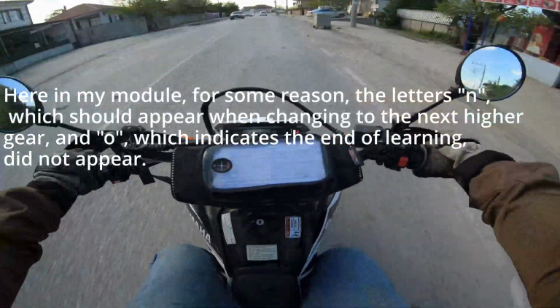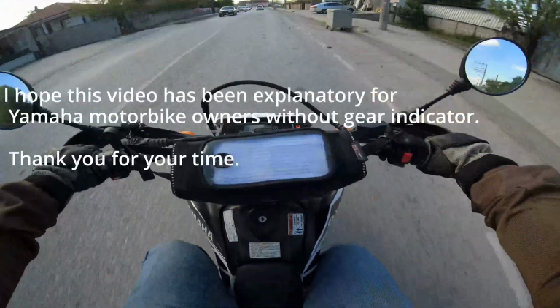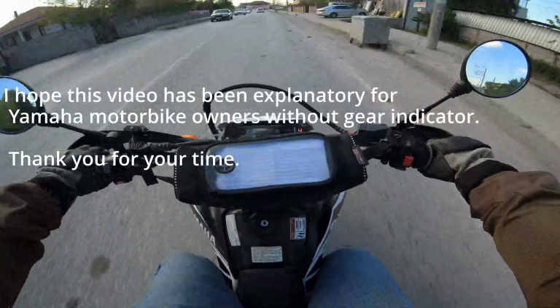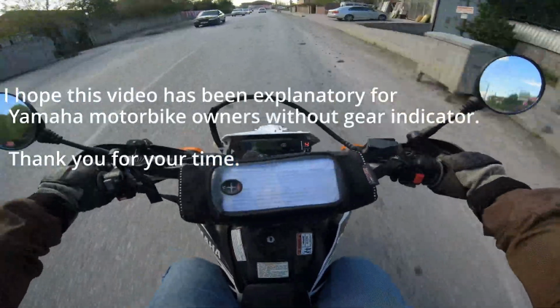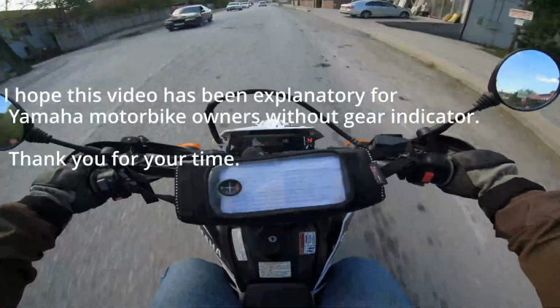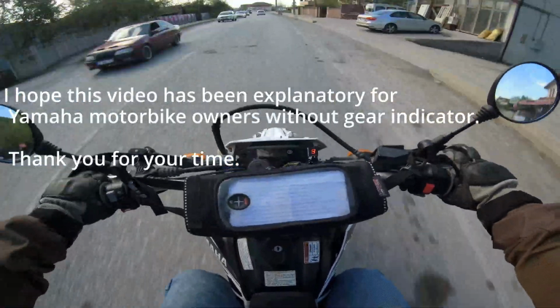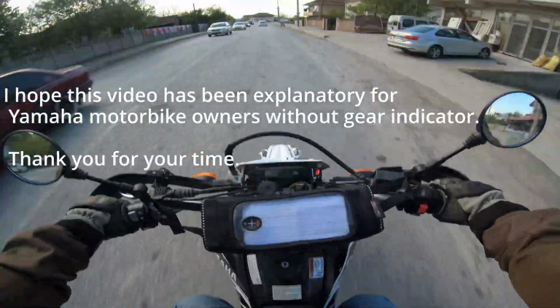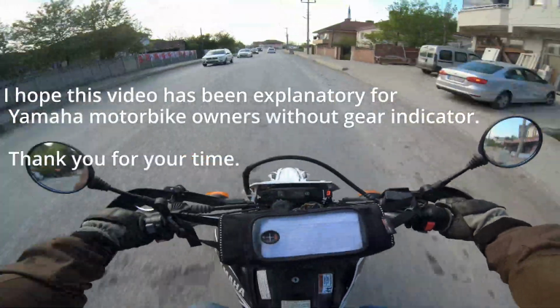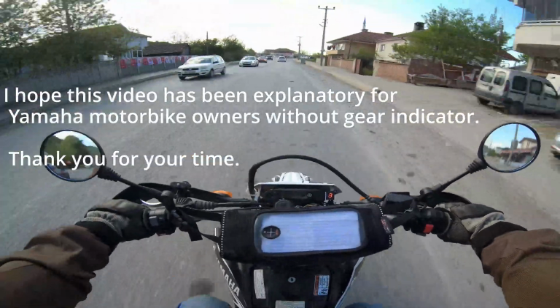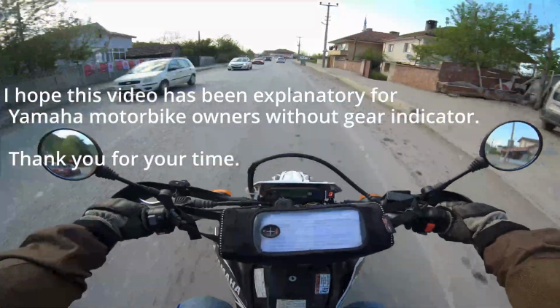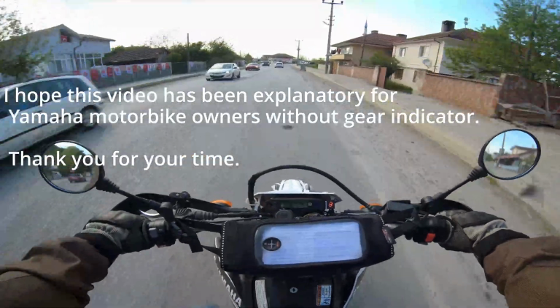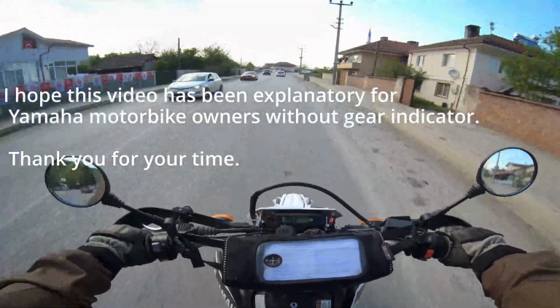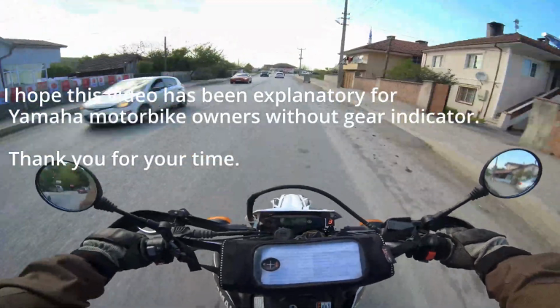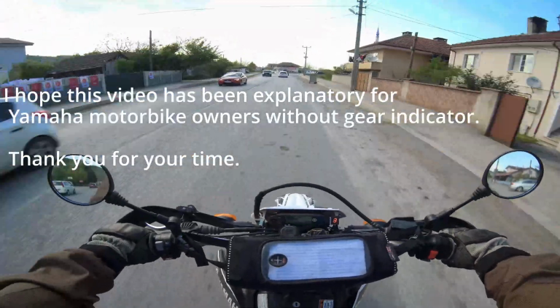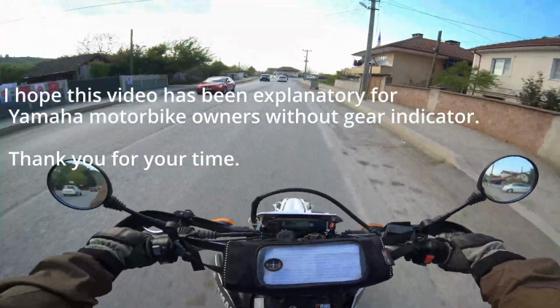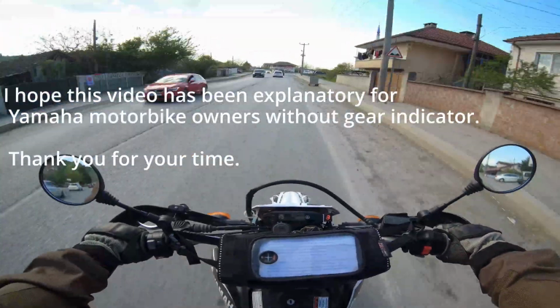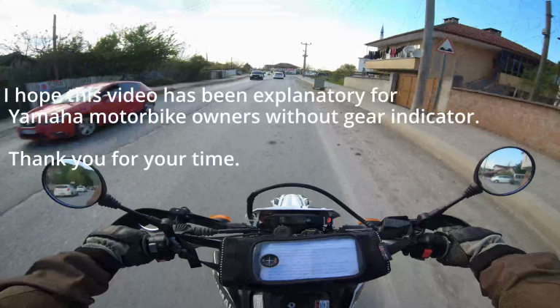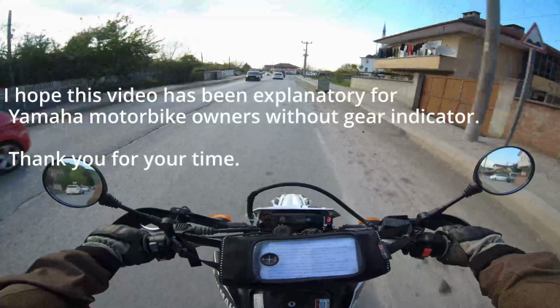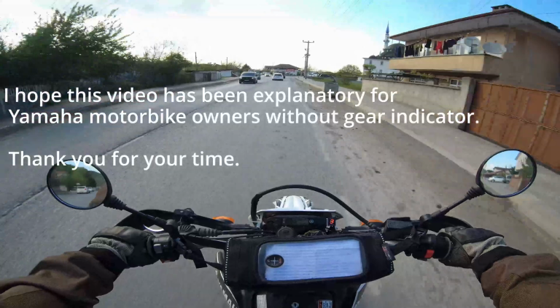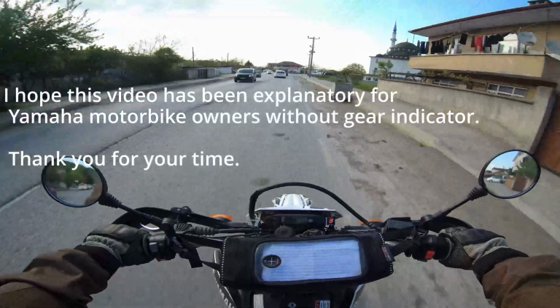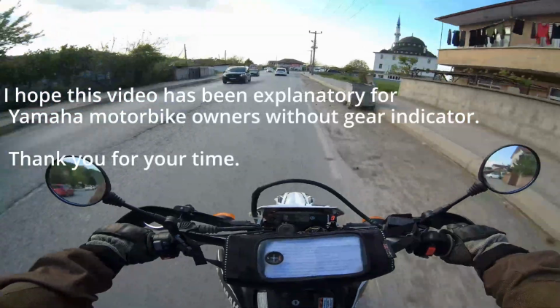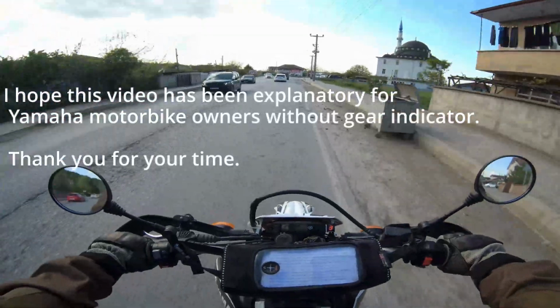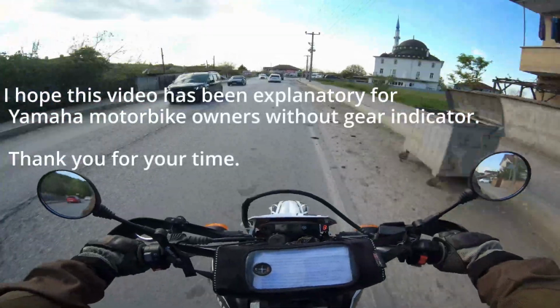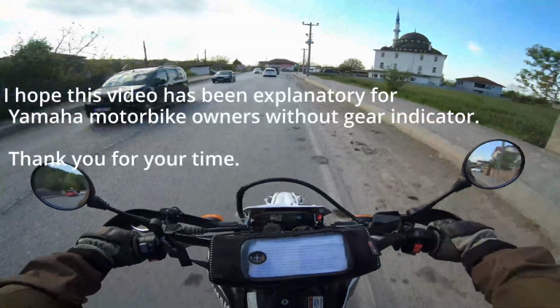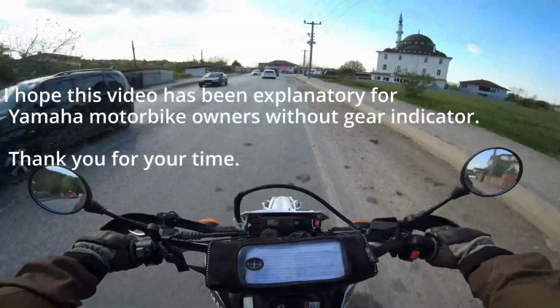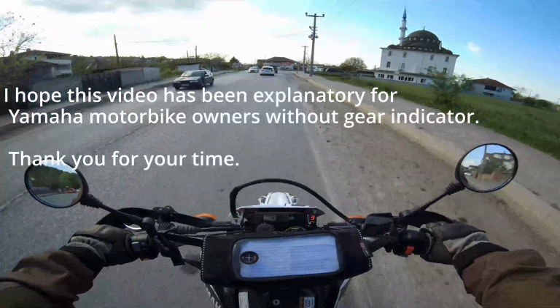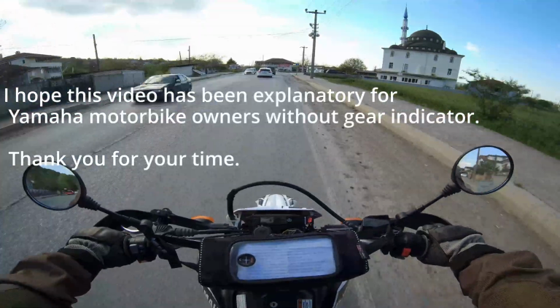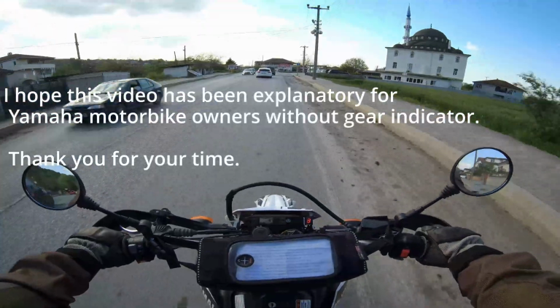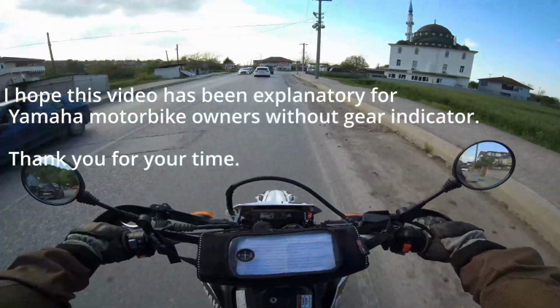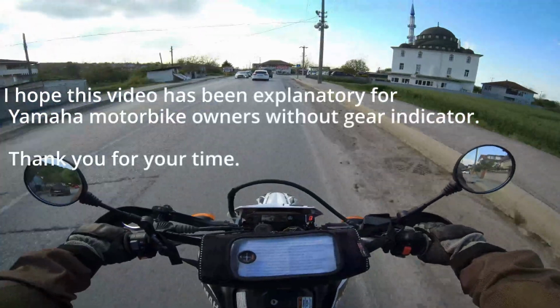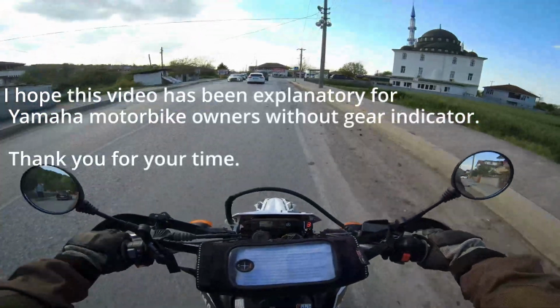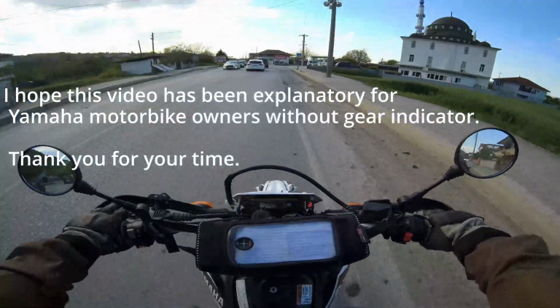I hope this video has been explanatory for Yamaha motorbike owners without a gear indicator. Thank you for your time.